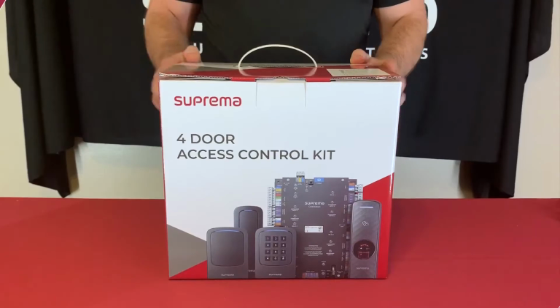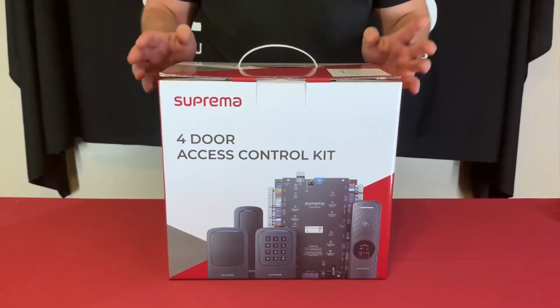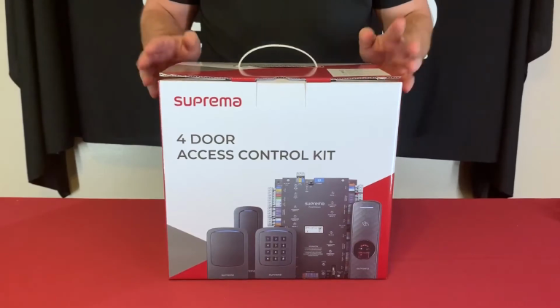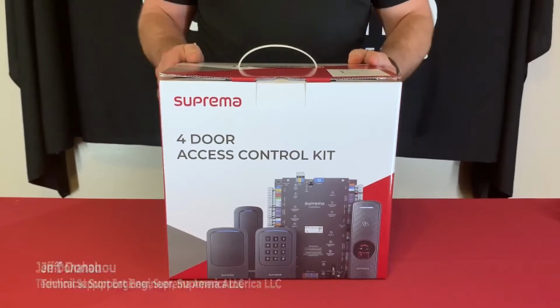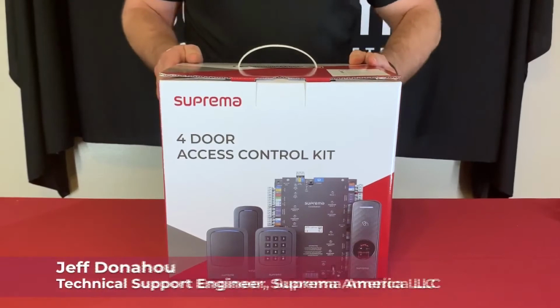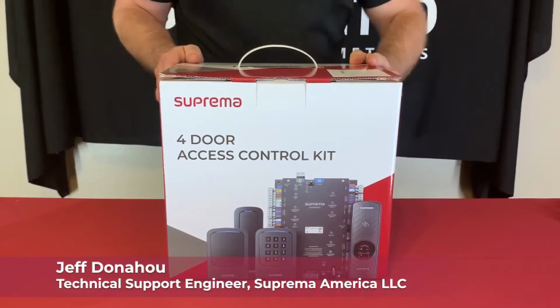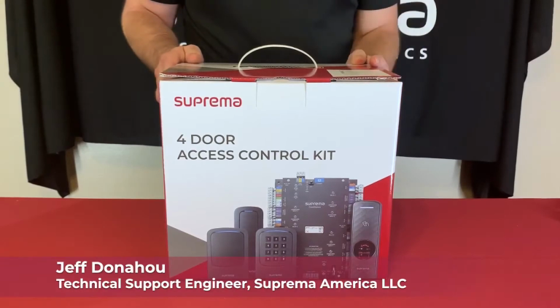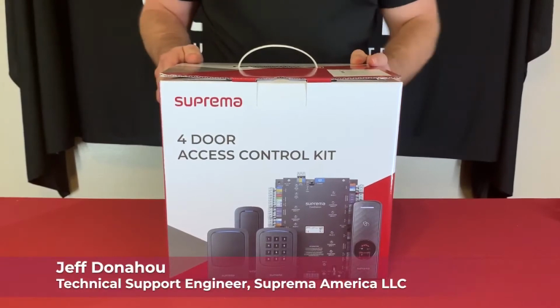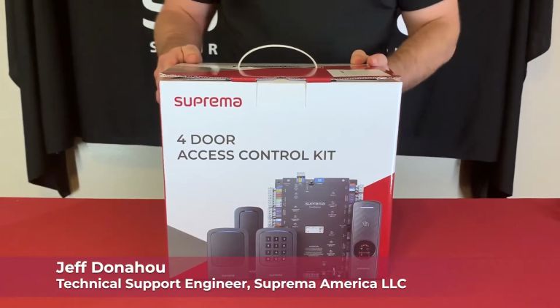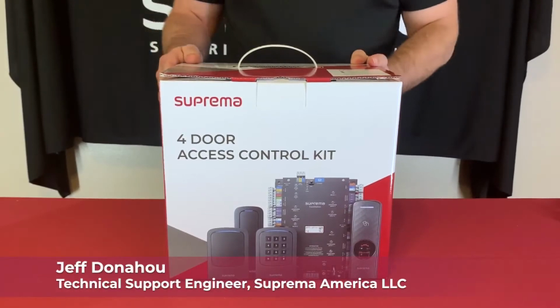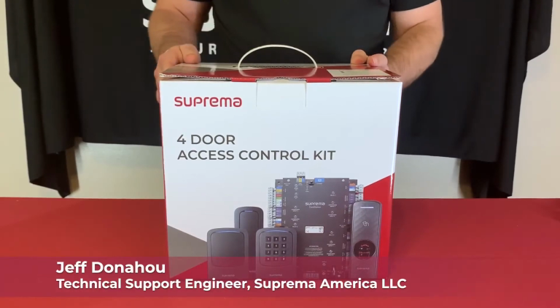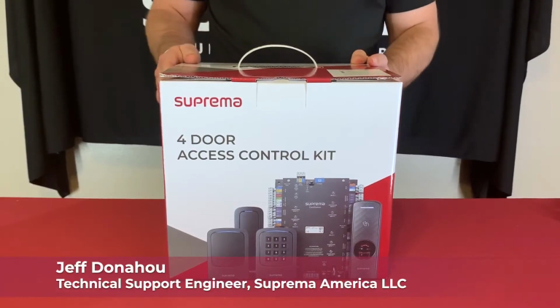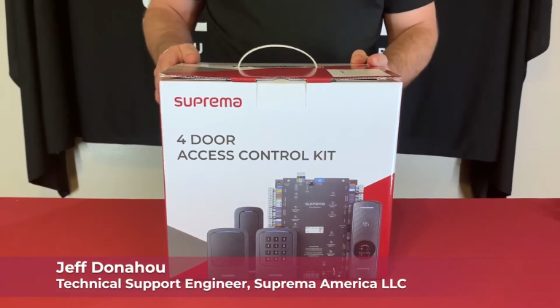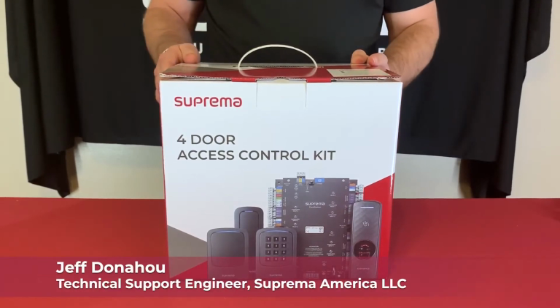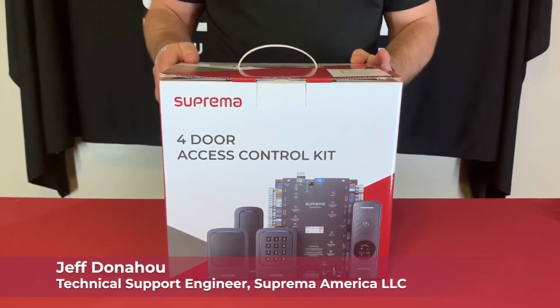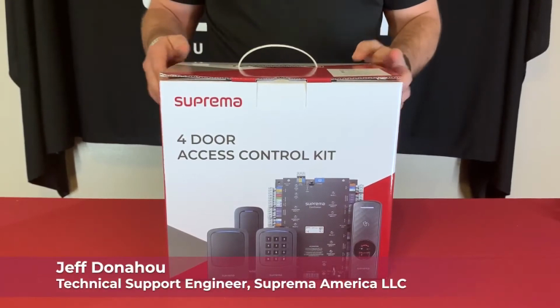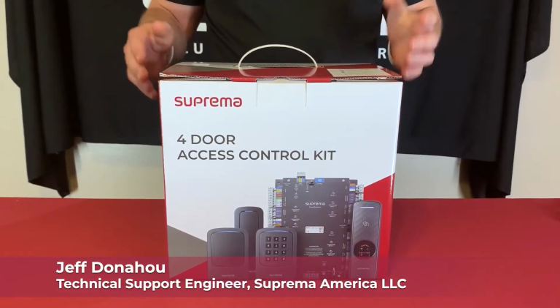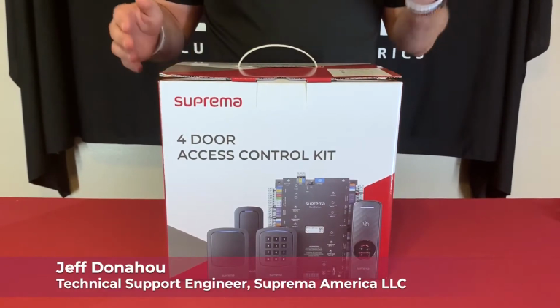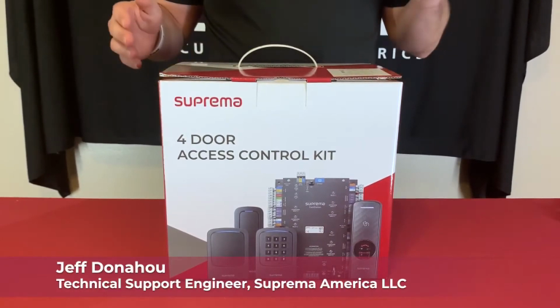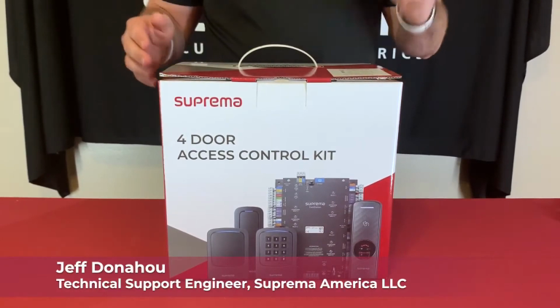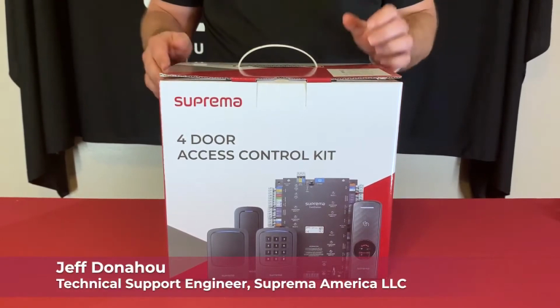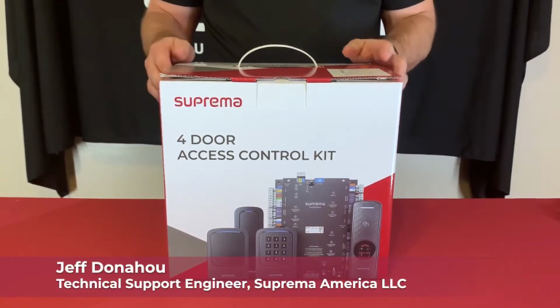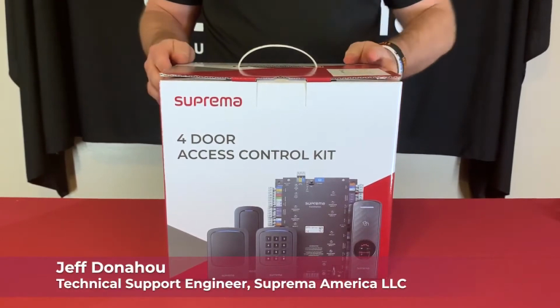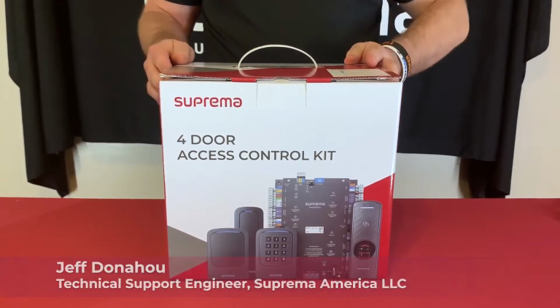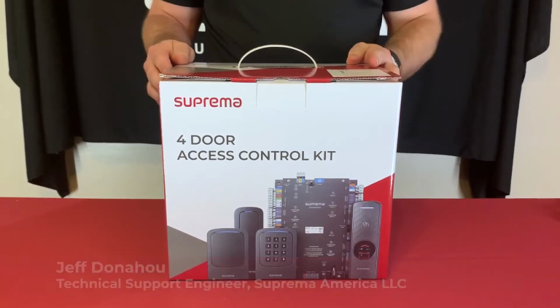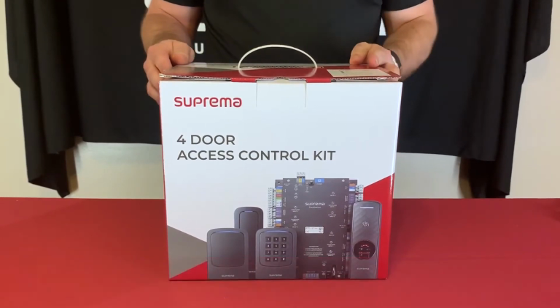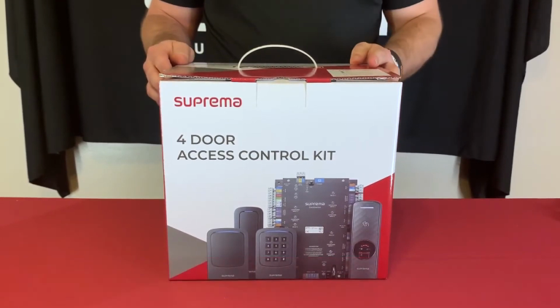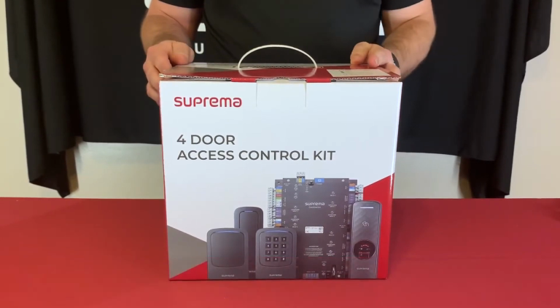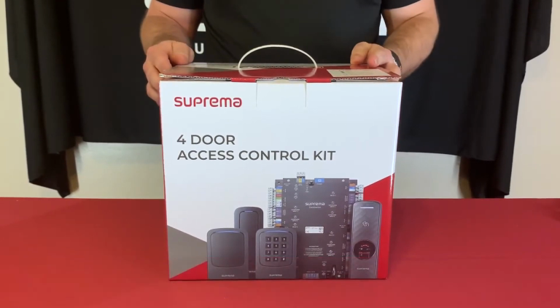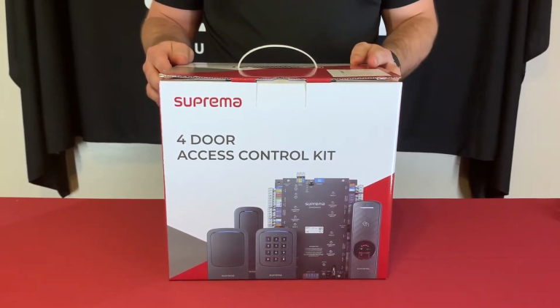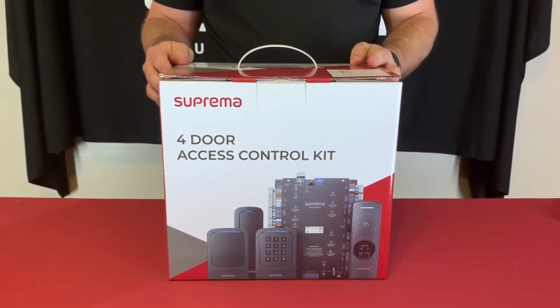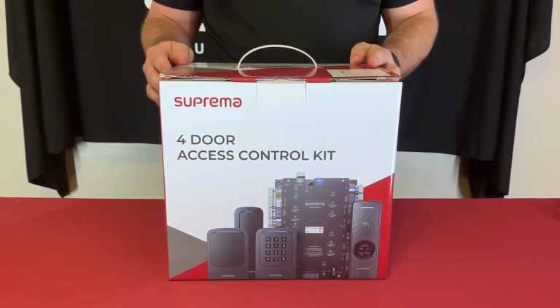Hi, I'm Jeff with Suprema Tech Support. I'm here today to show you our four-door access control kit.